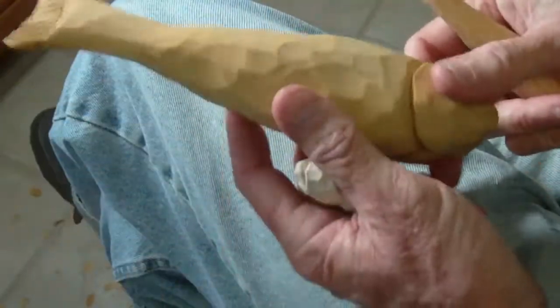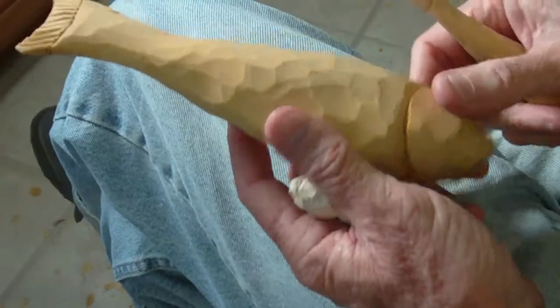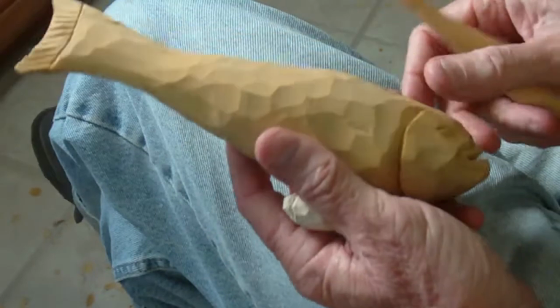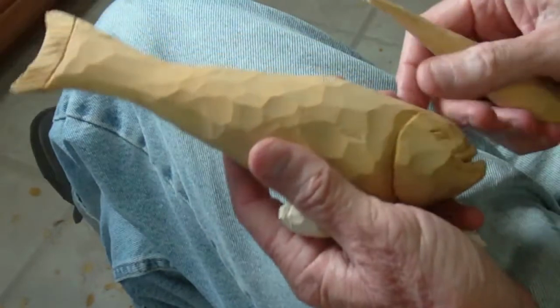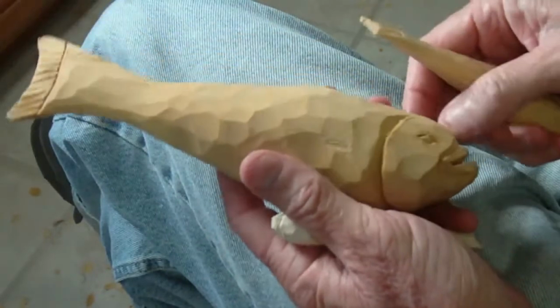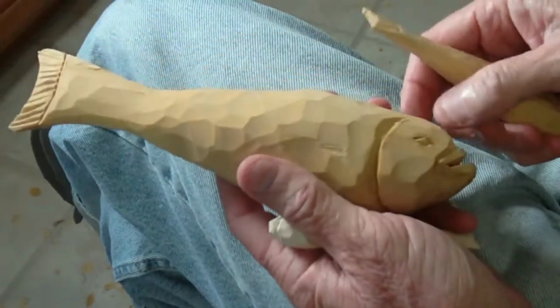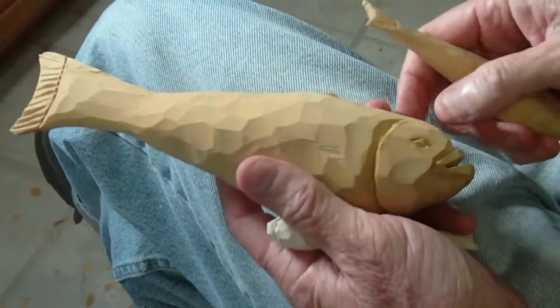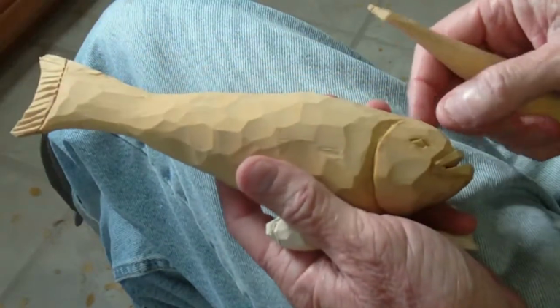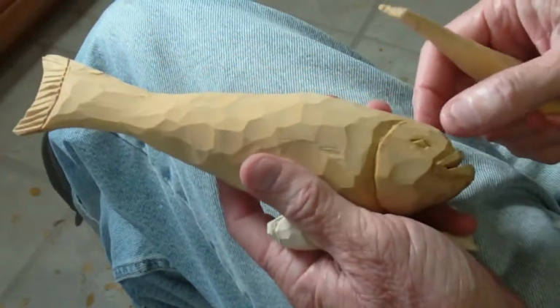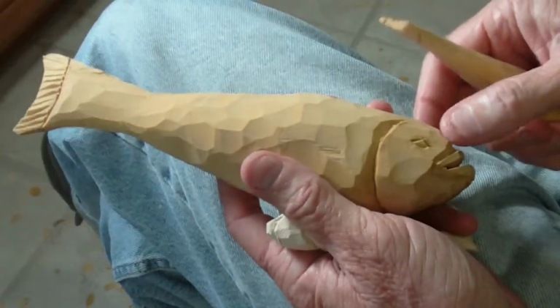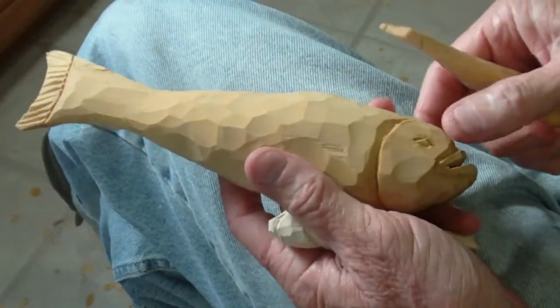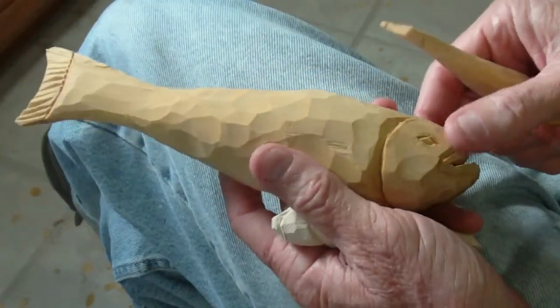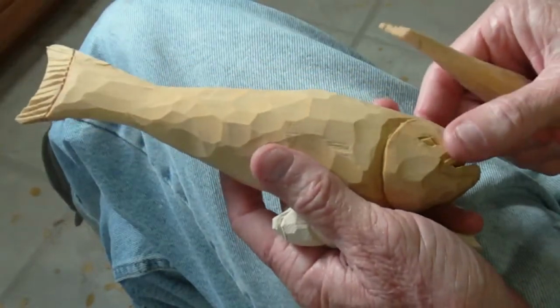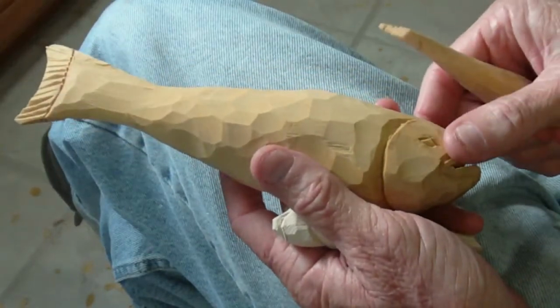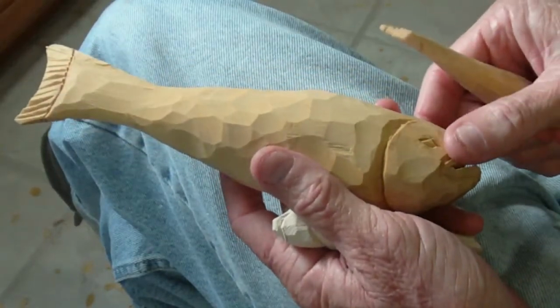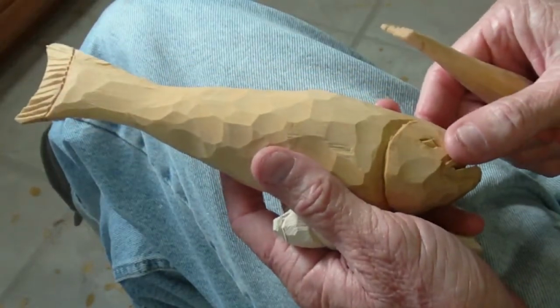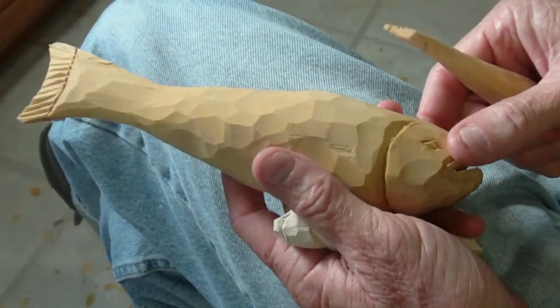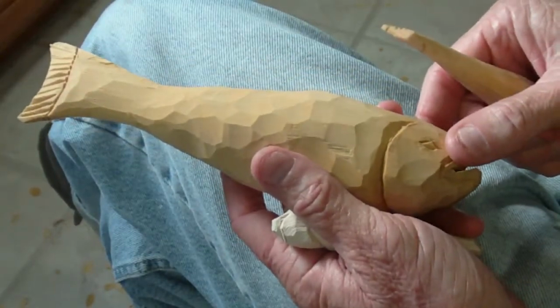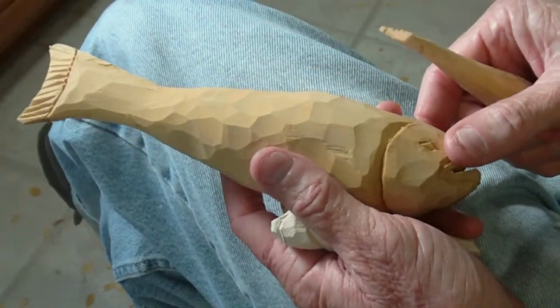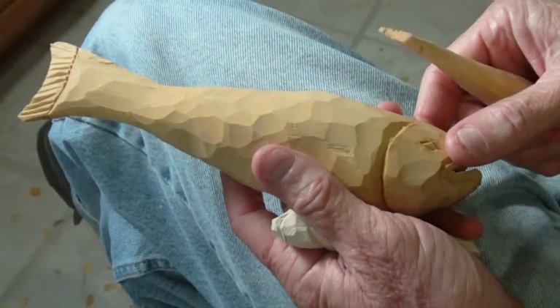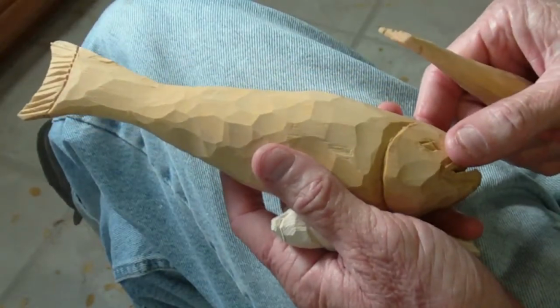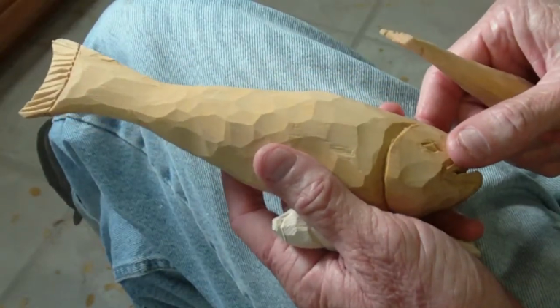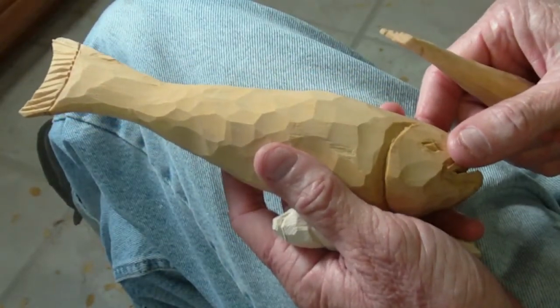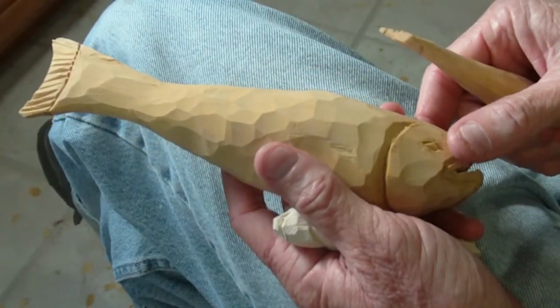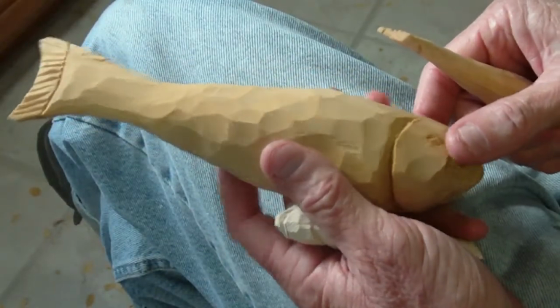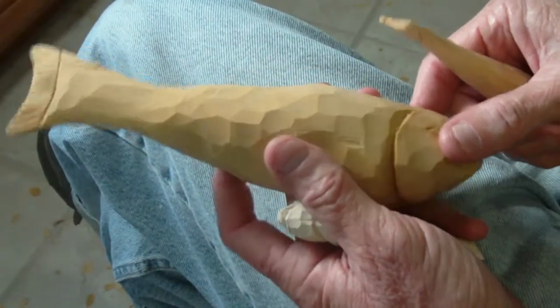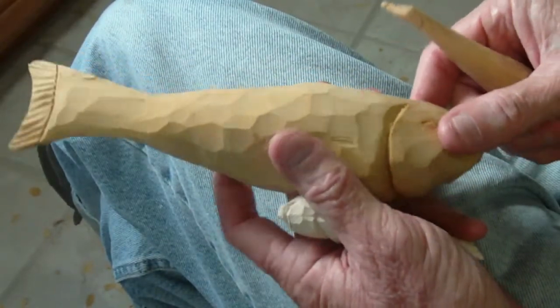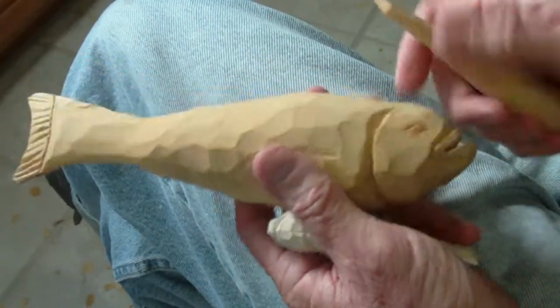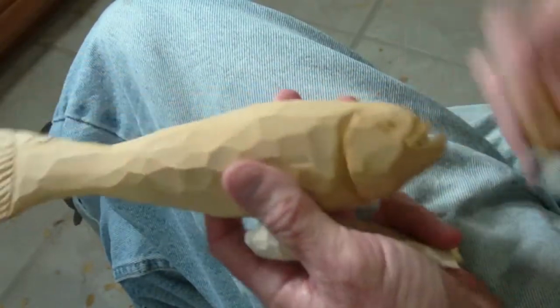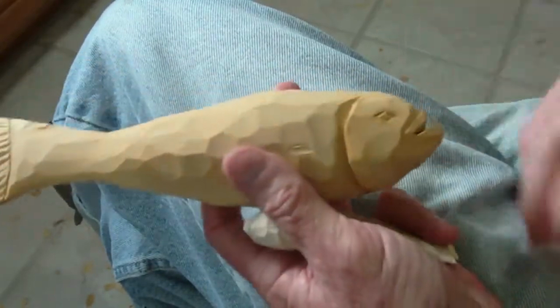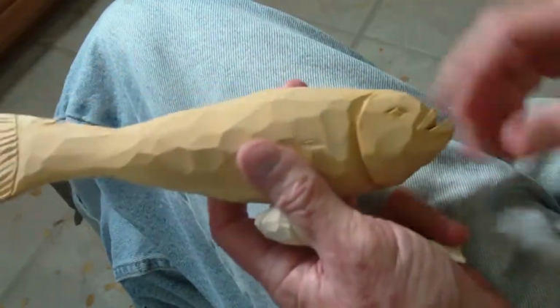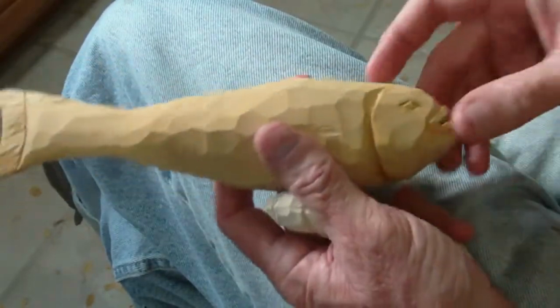Just carve safely, use your glove, and be good. God bless you now.